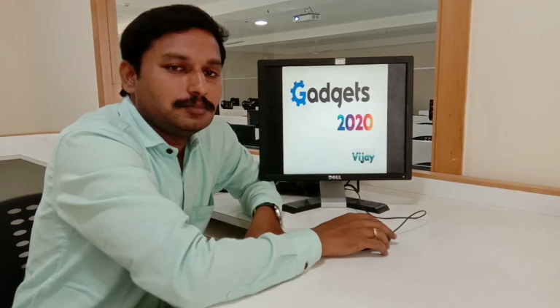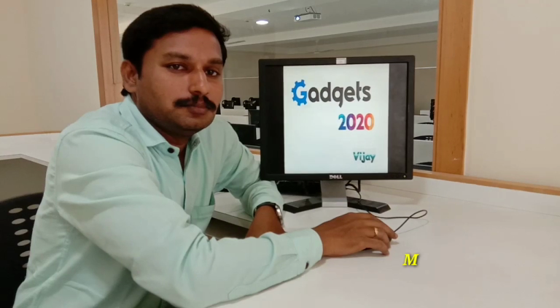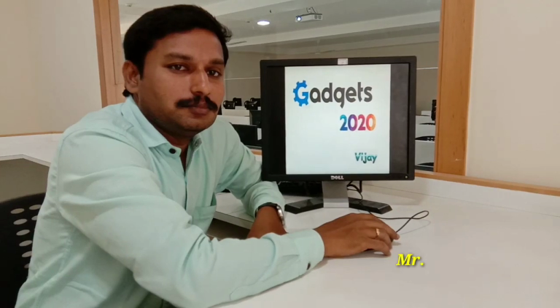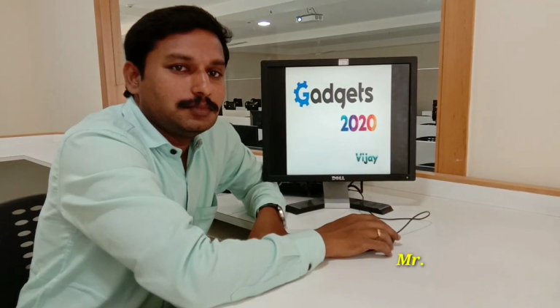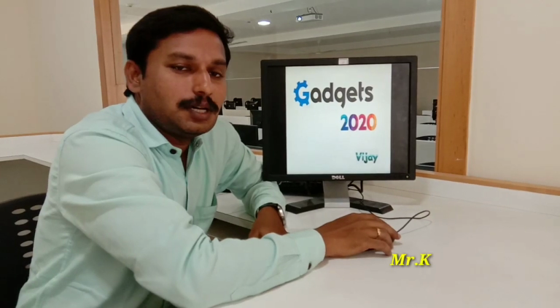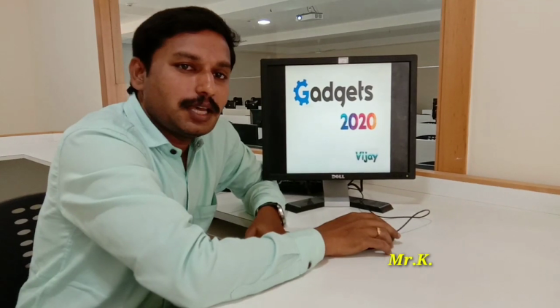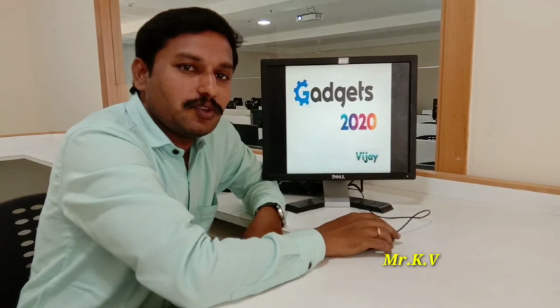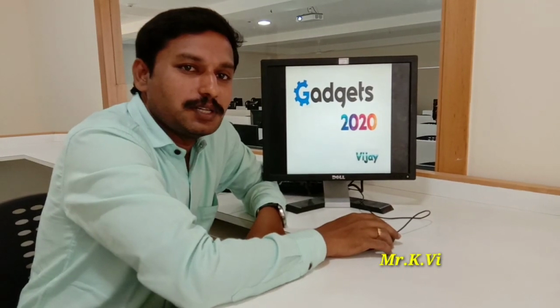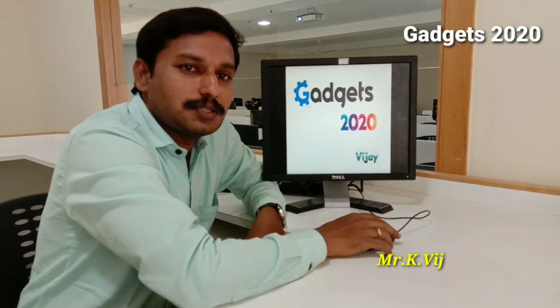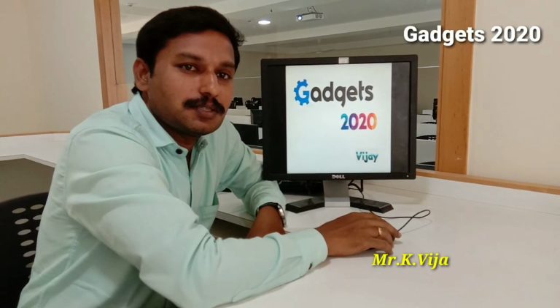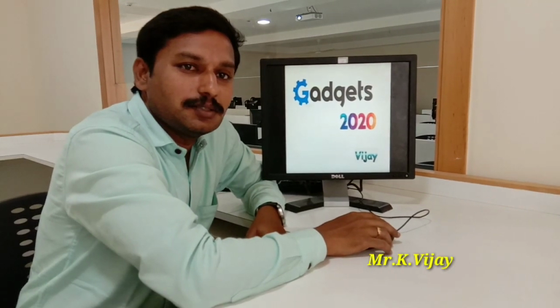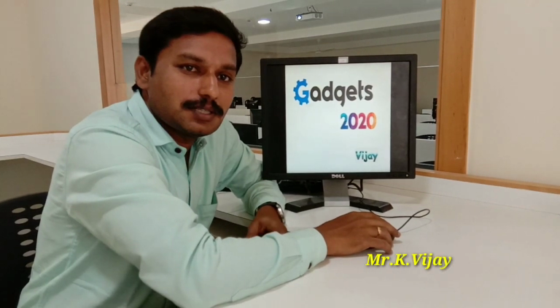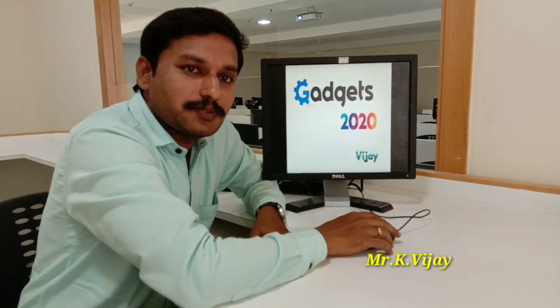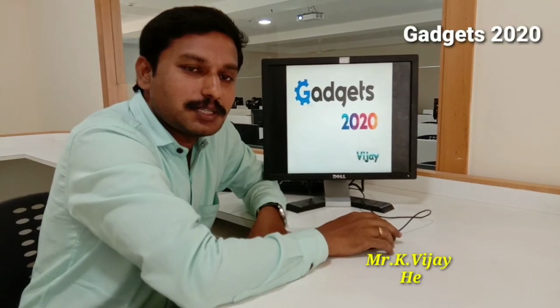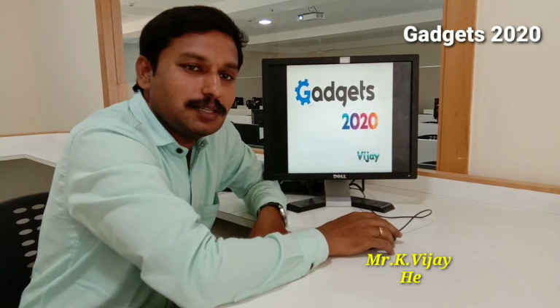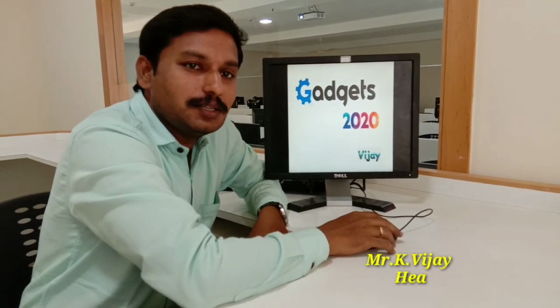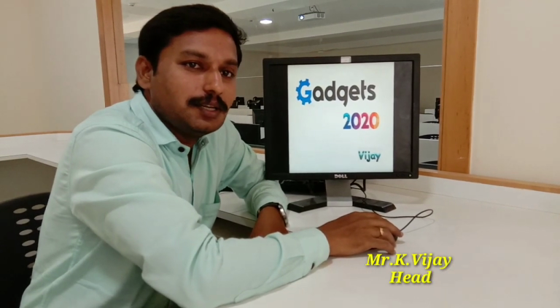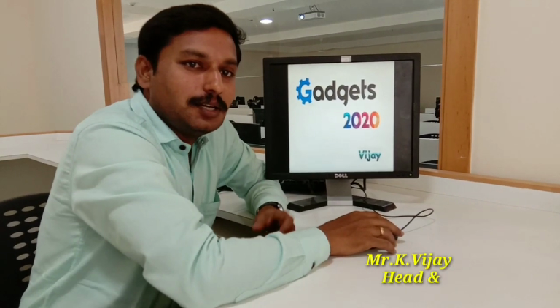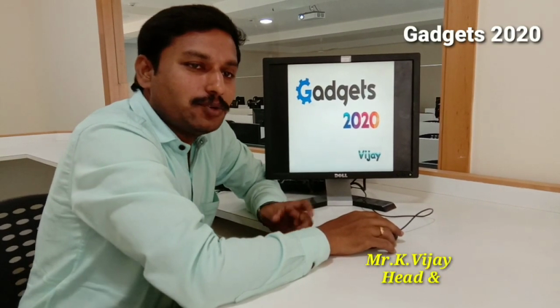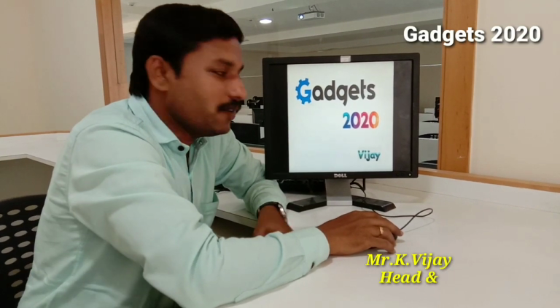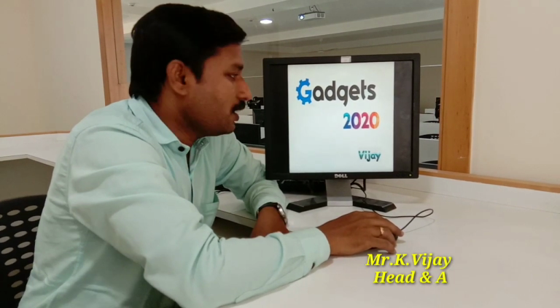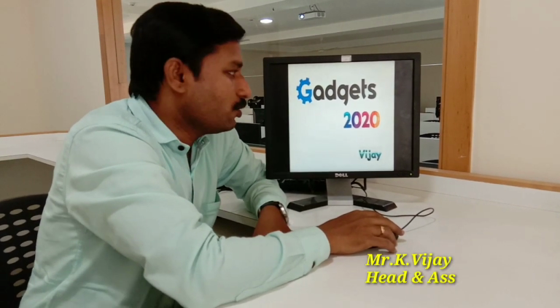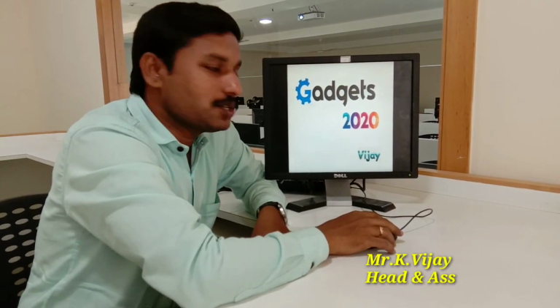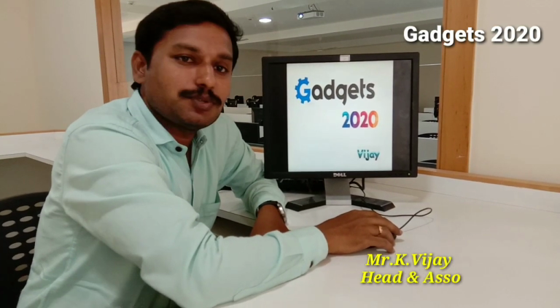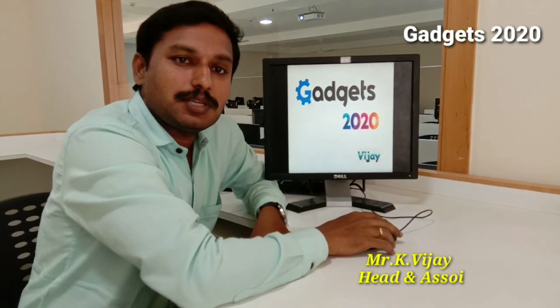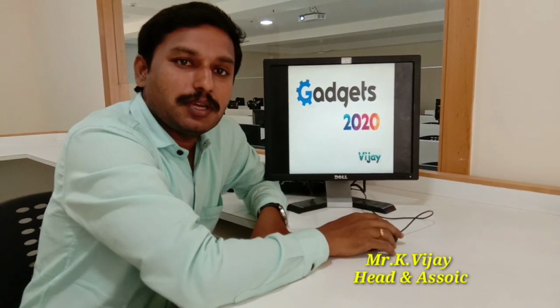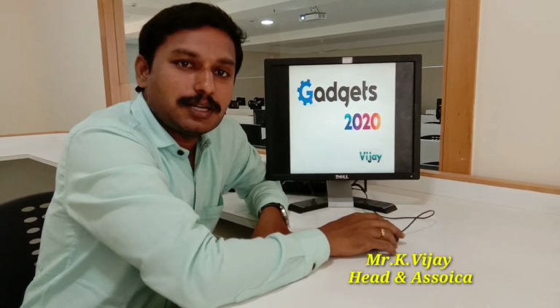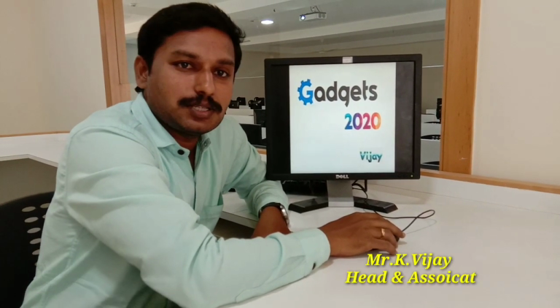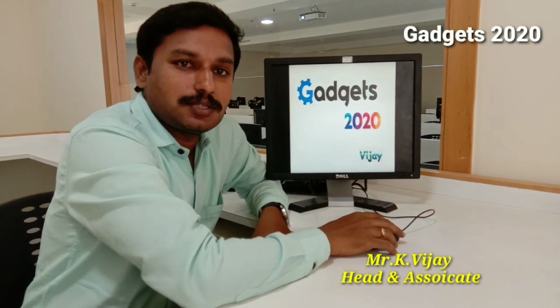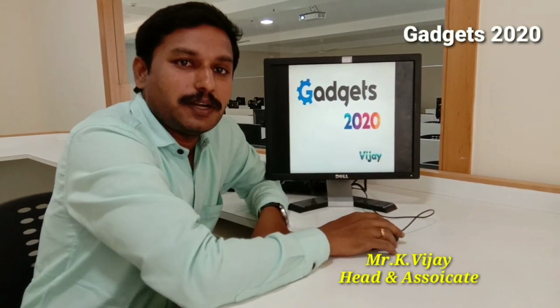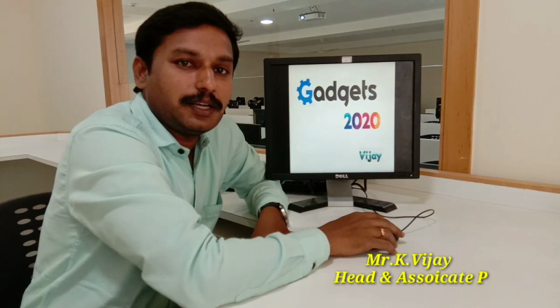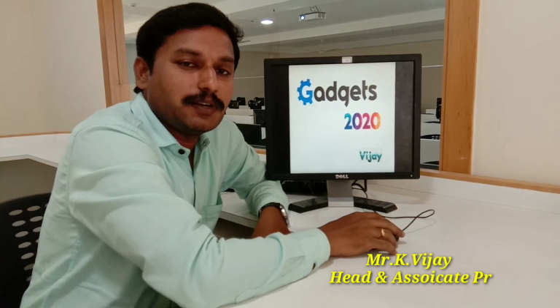Hi viewers, this is Vijay. Today we are going to see Gadgets 2020.